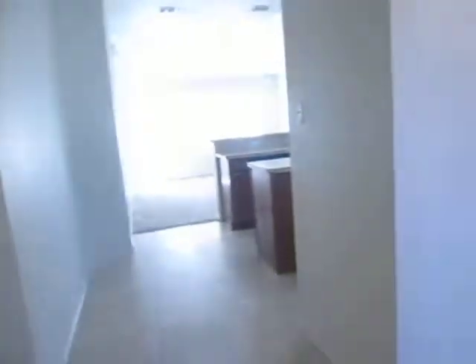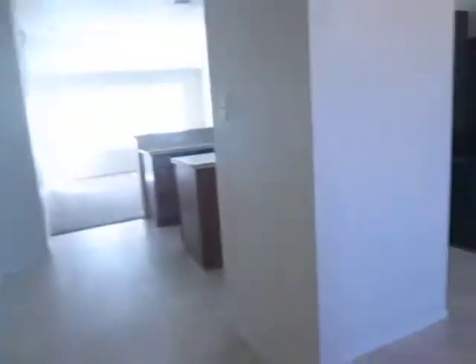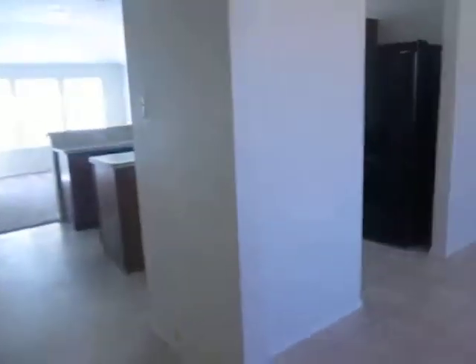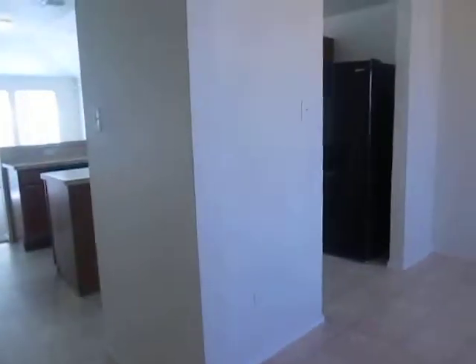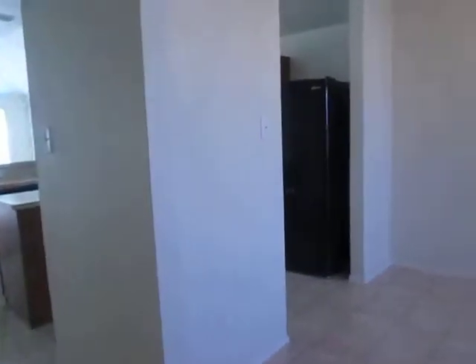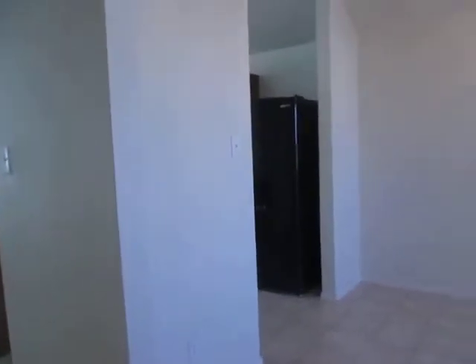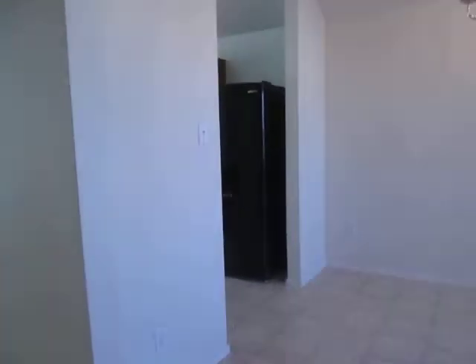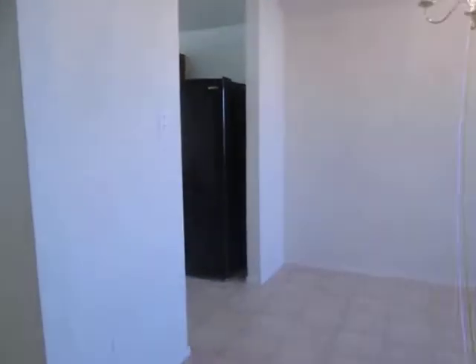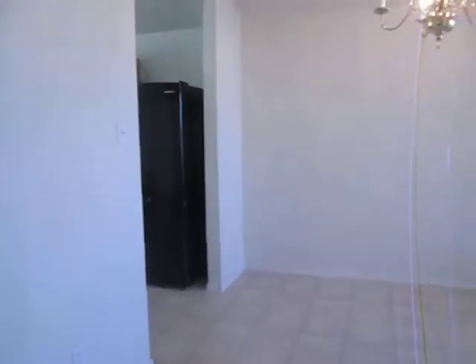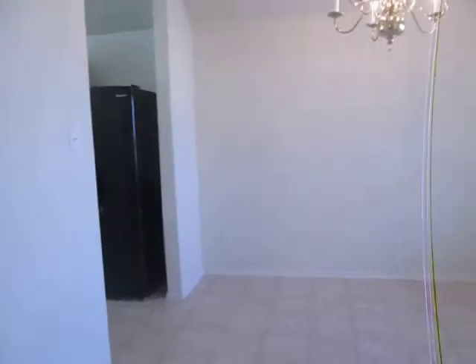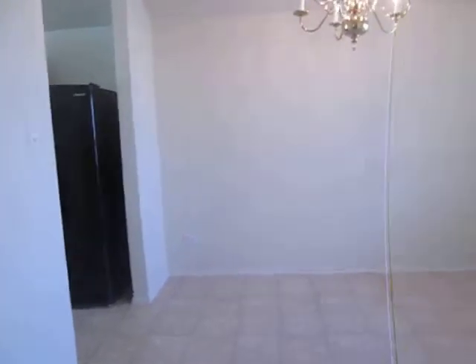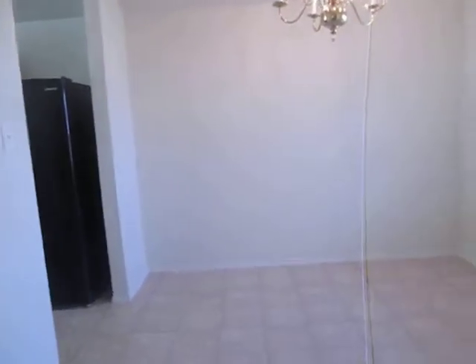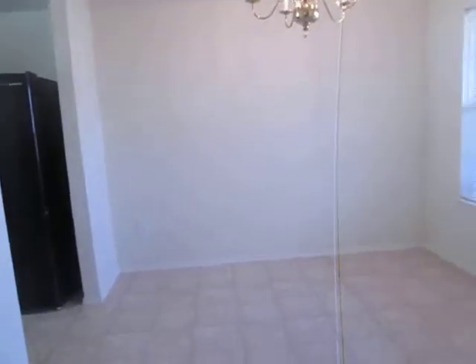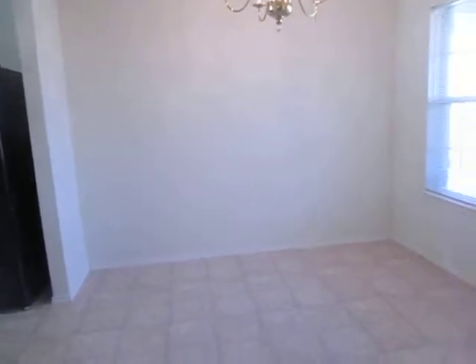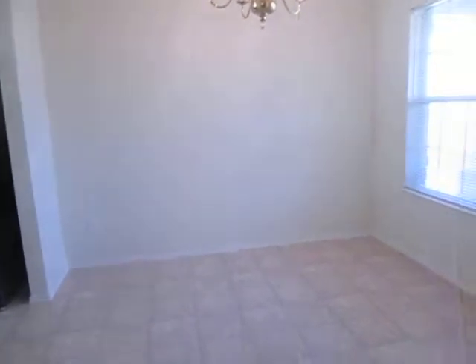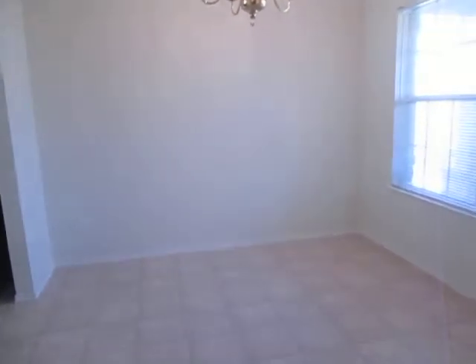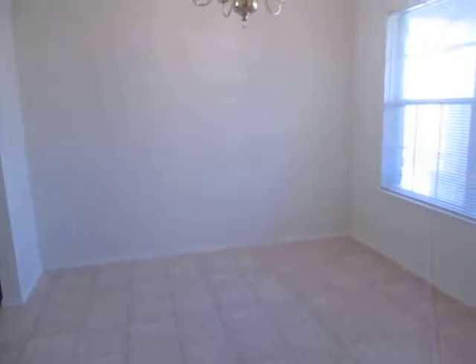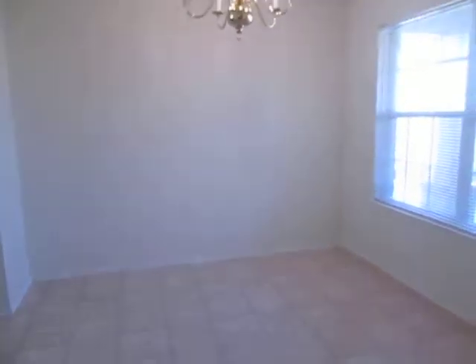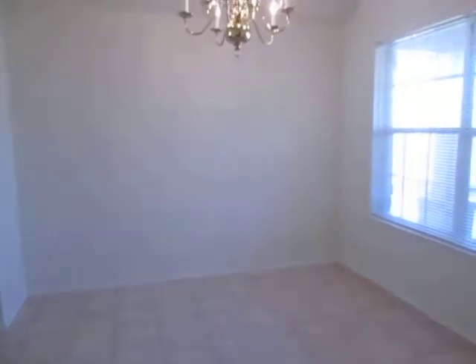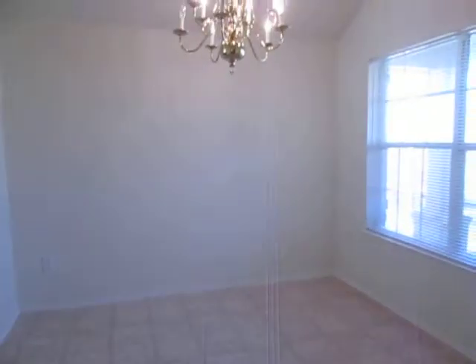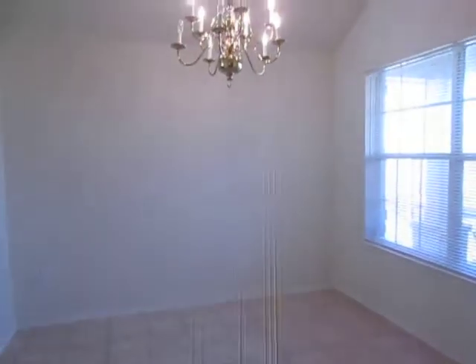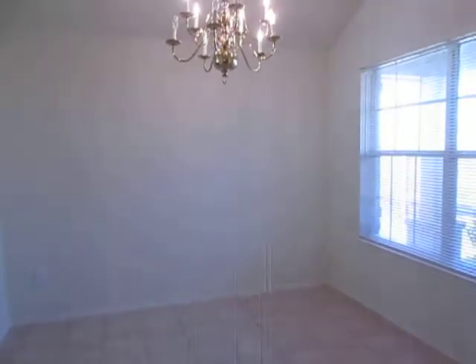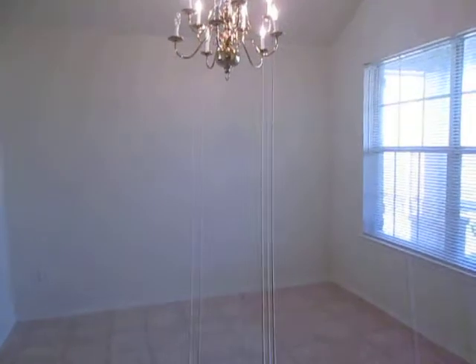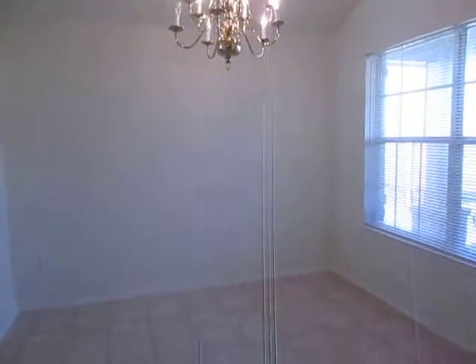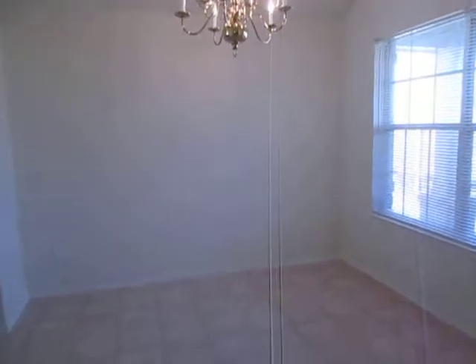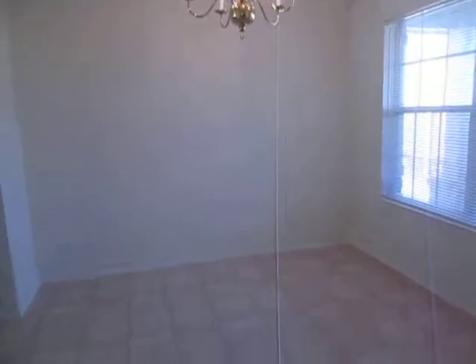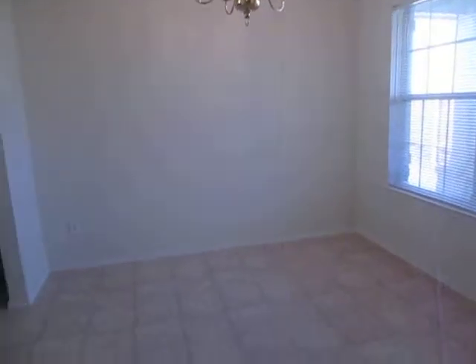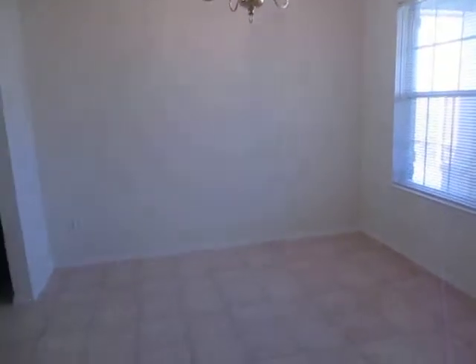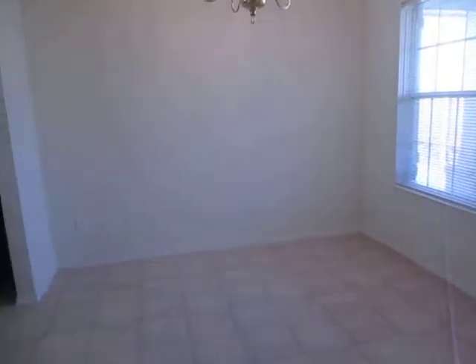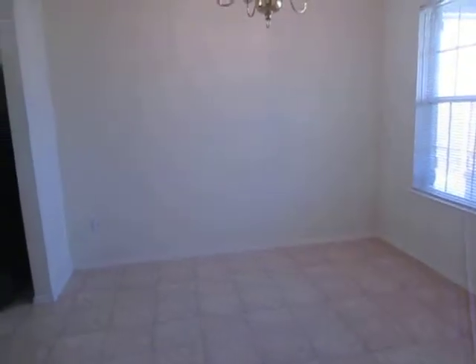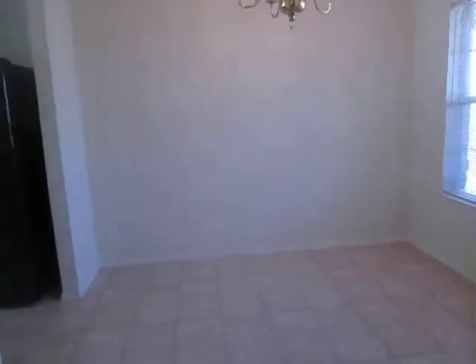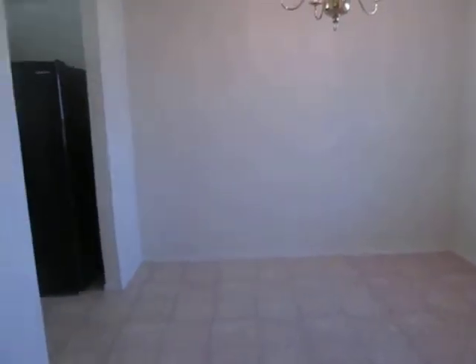To my right here is going to be the formal dining area, which is adjacent to the kitchen.